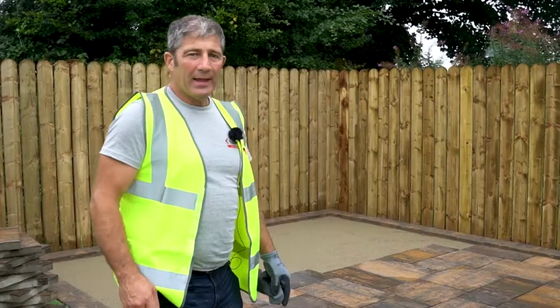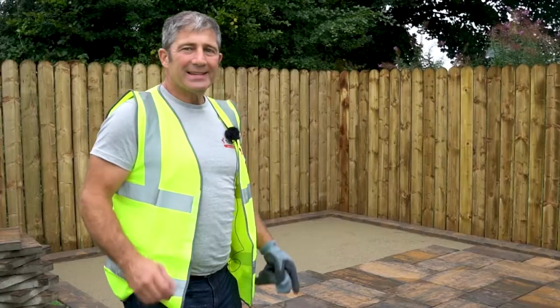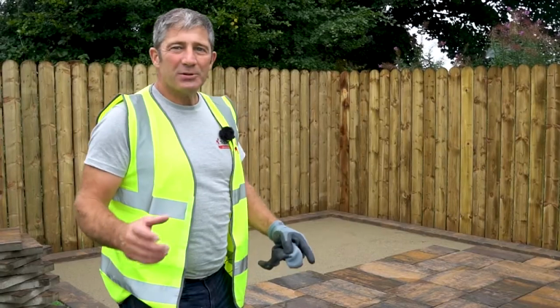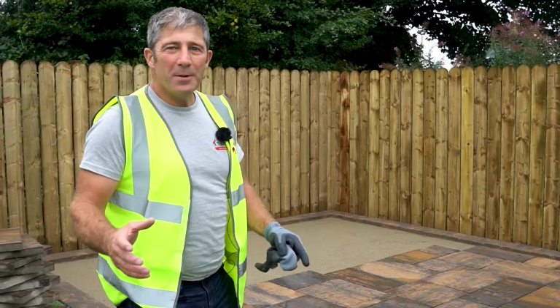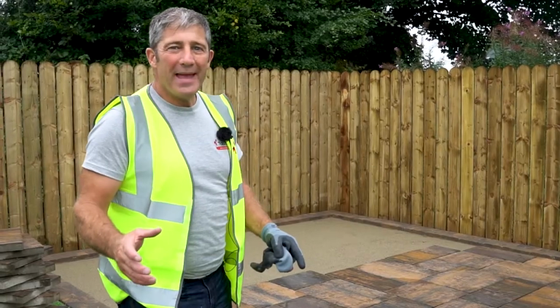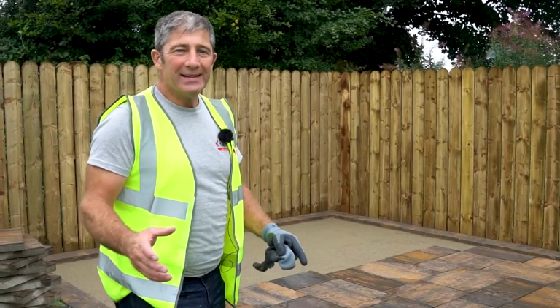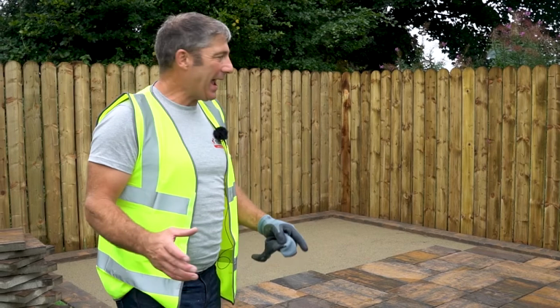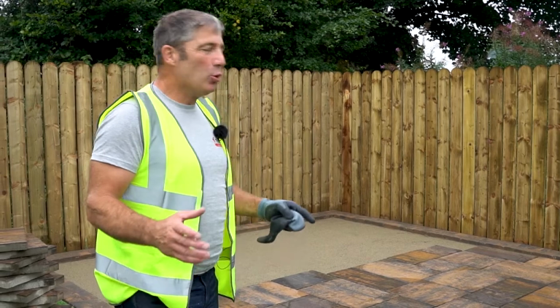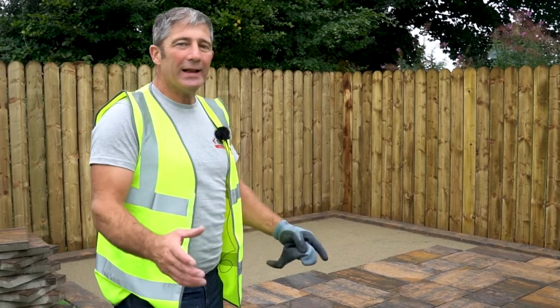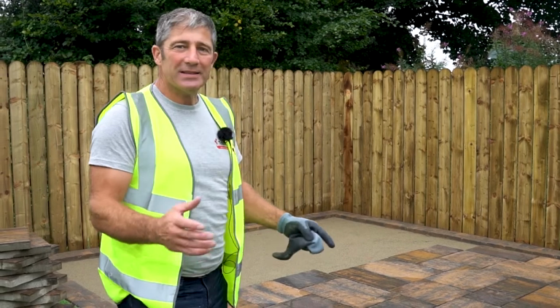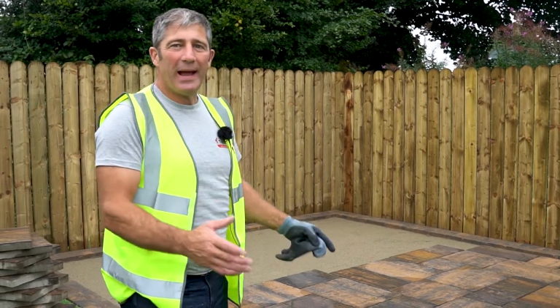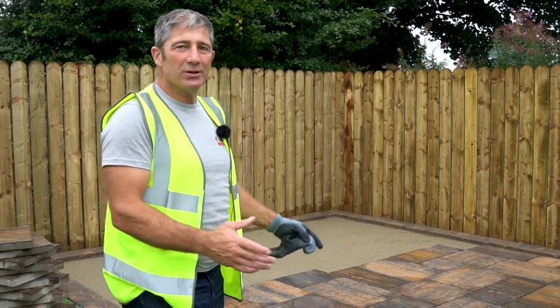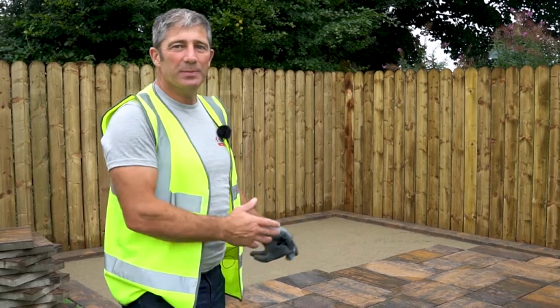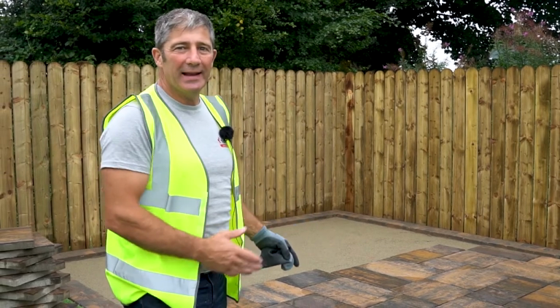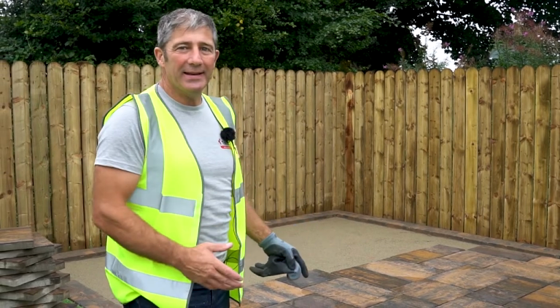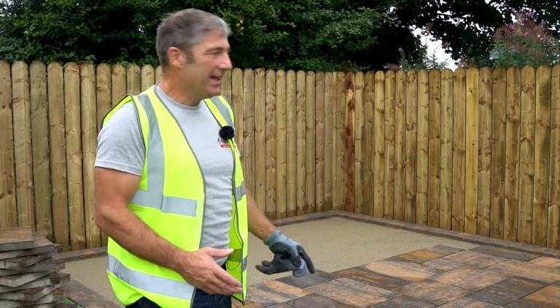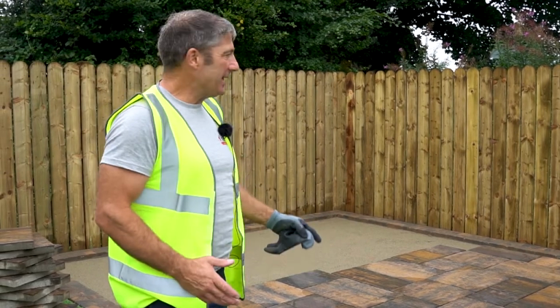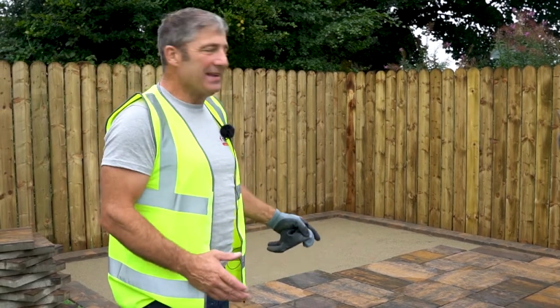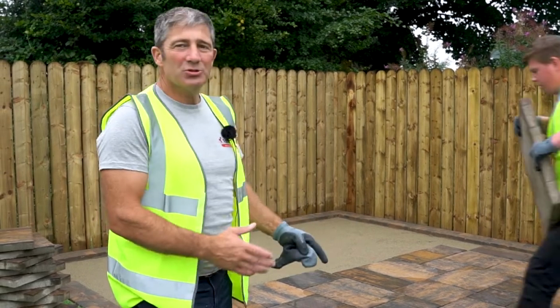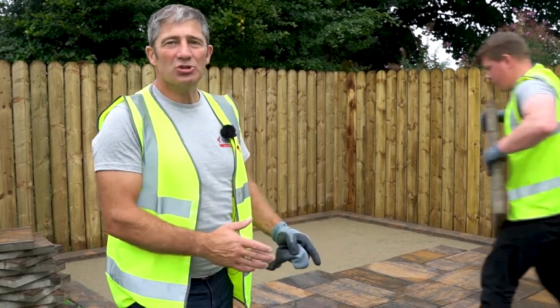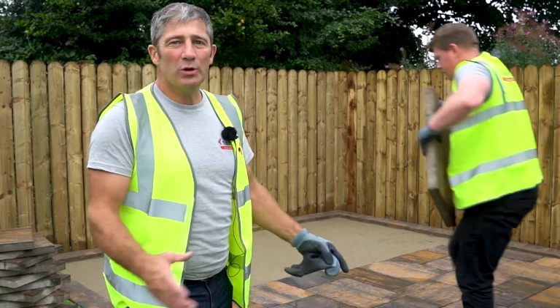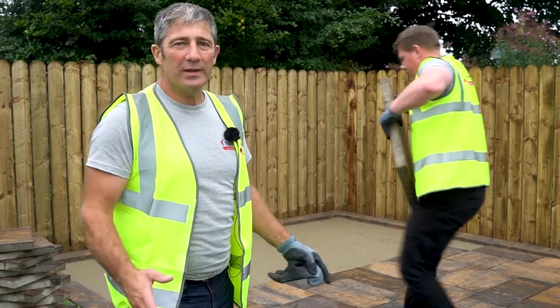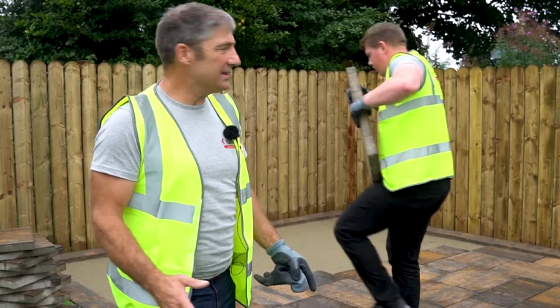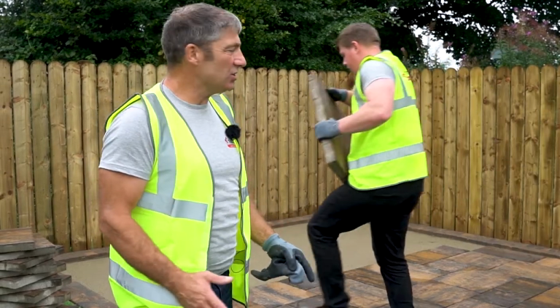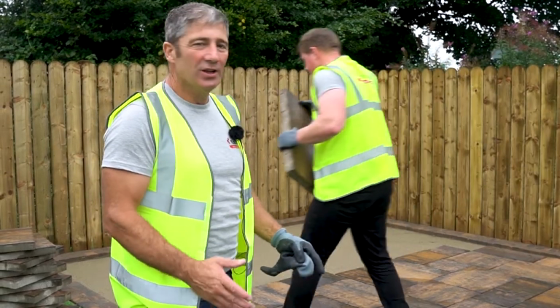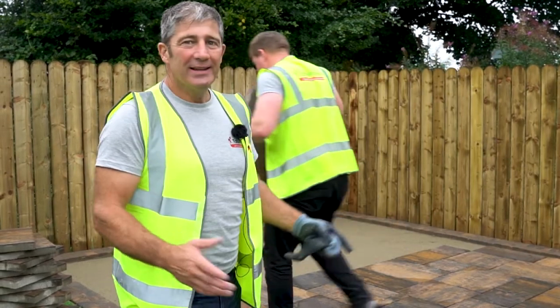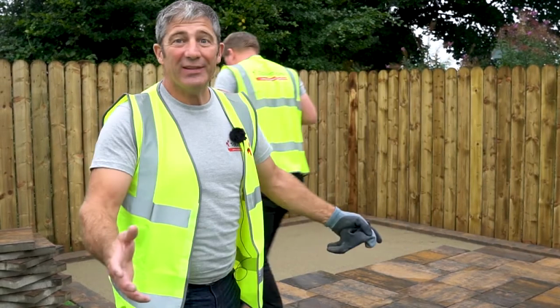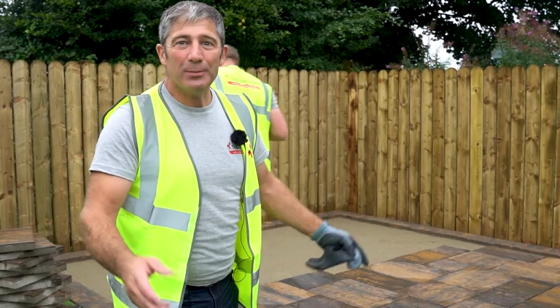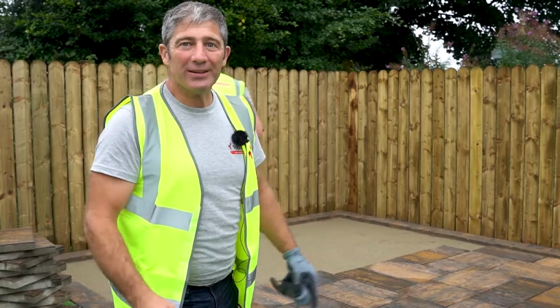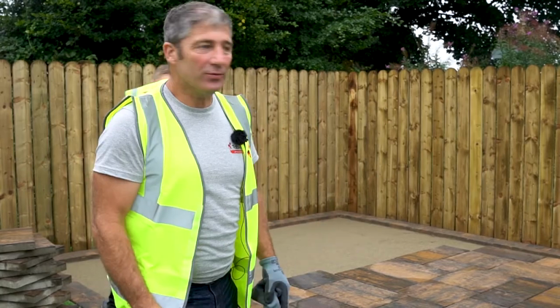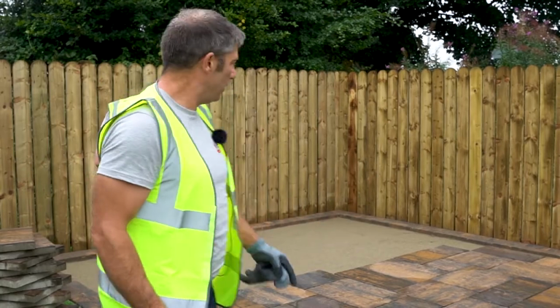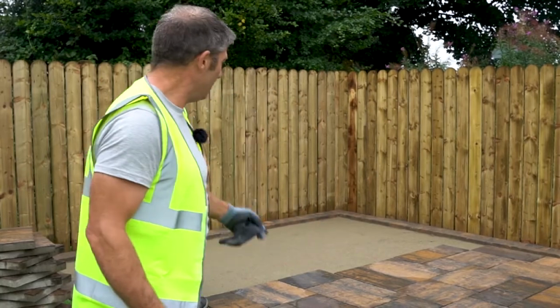It's absolutely amazing how quickly this patio is being laid, and Sam's just doing it with ease — he's never laid a patio before, but look at that.